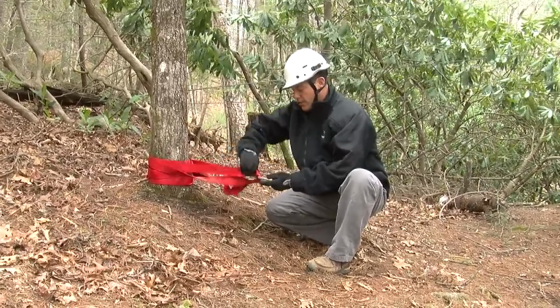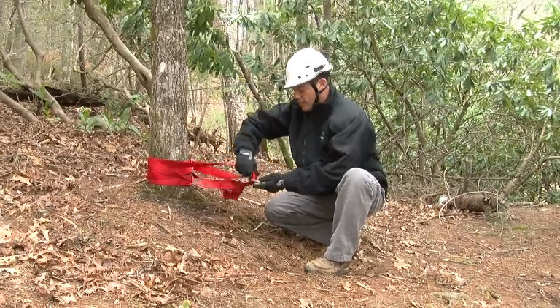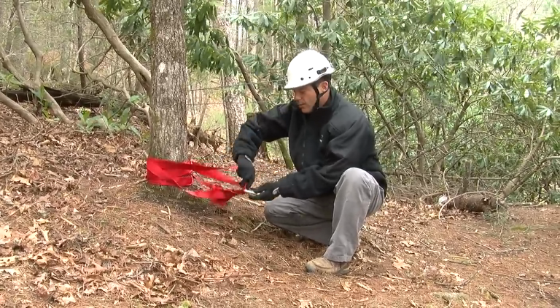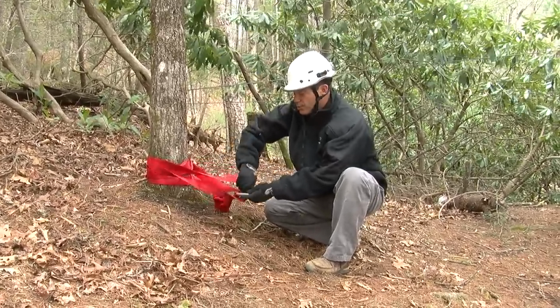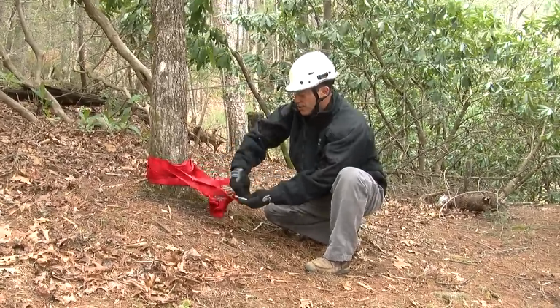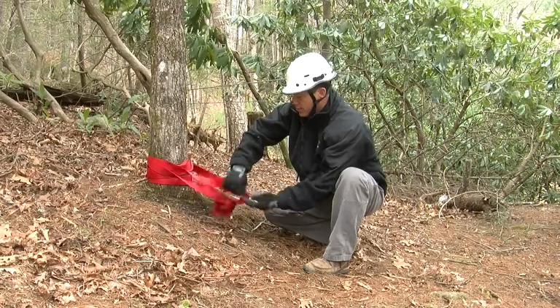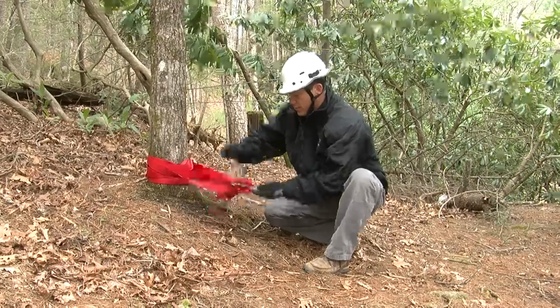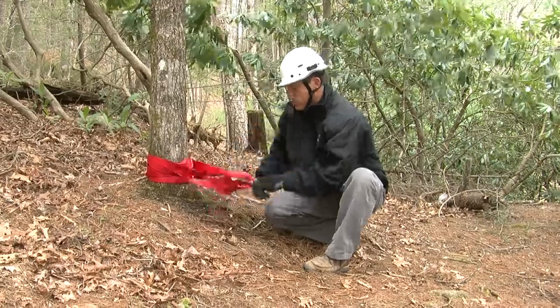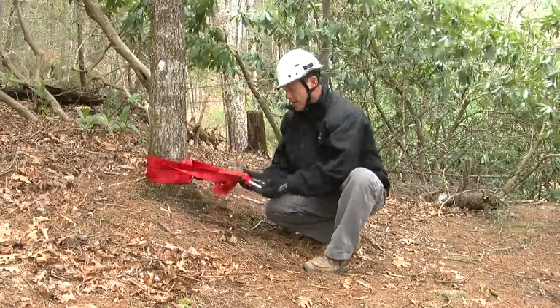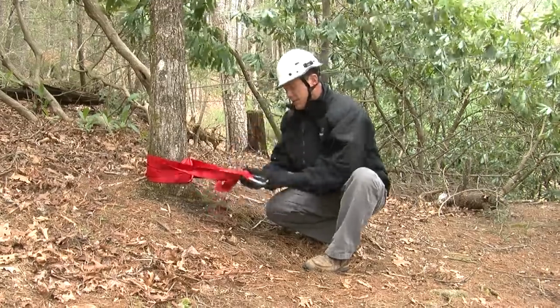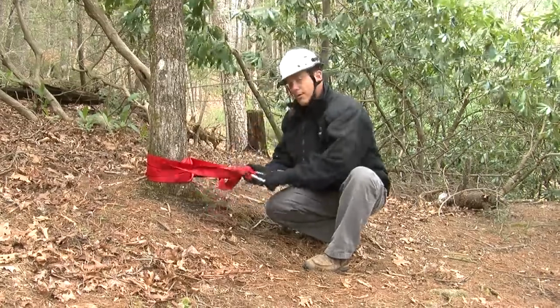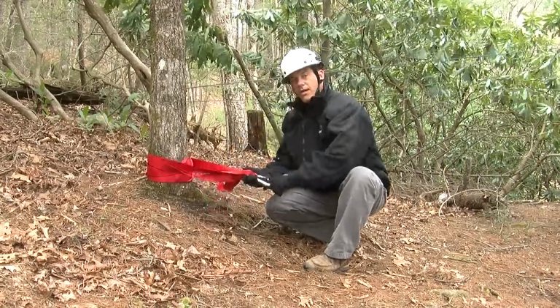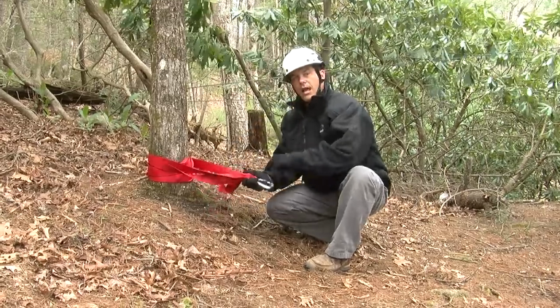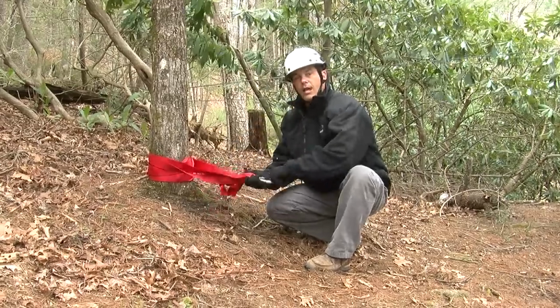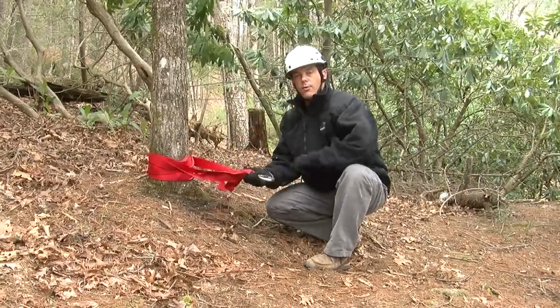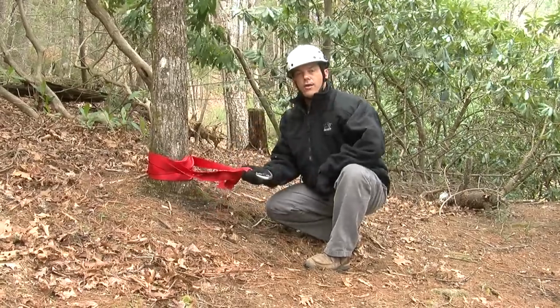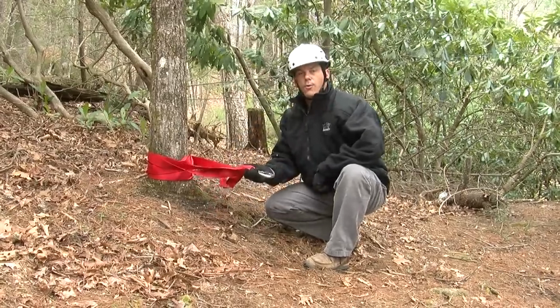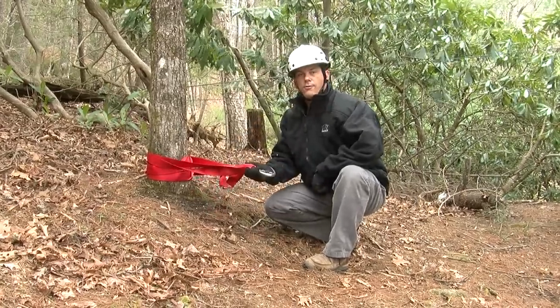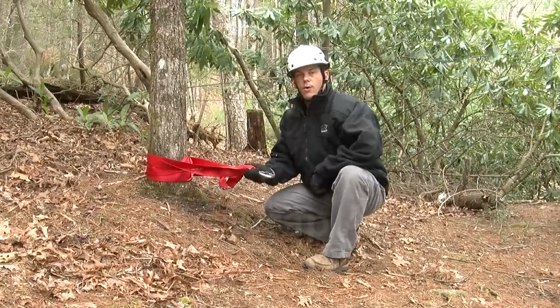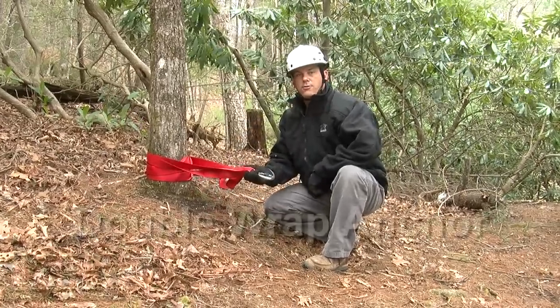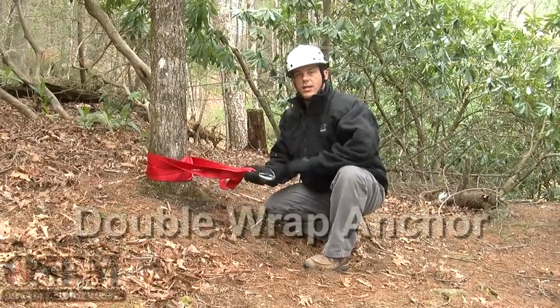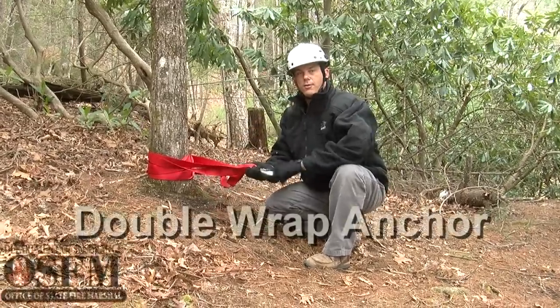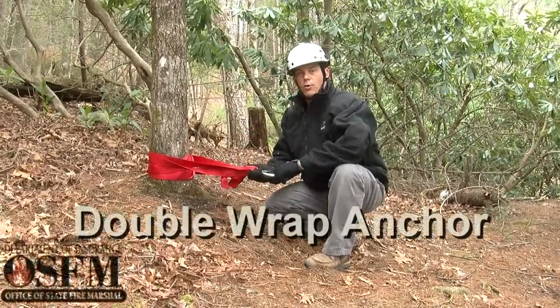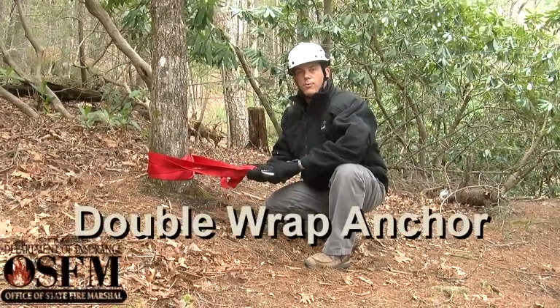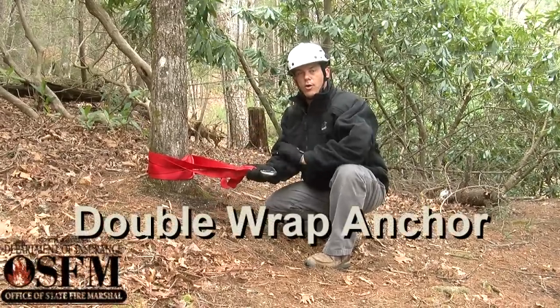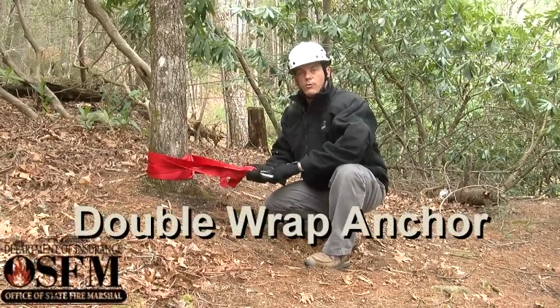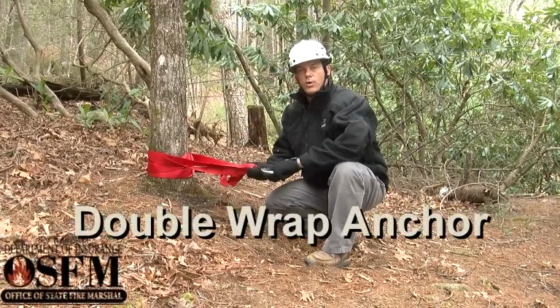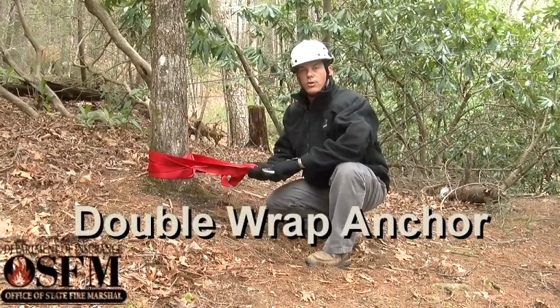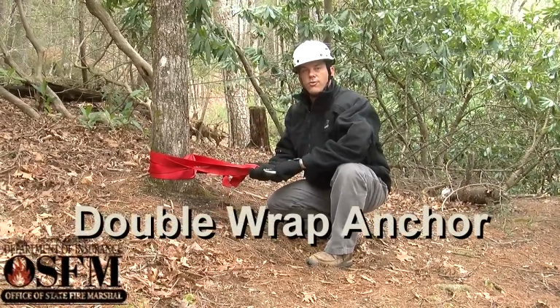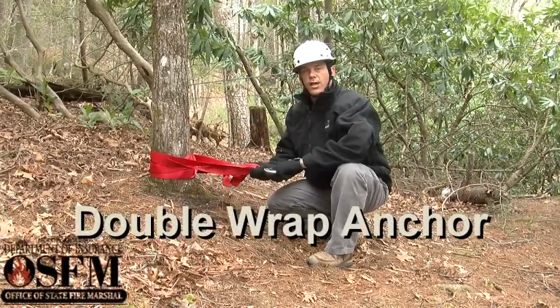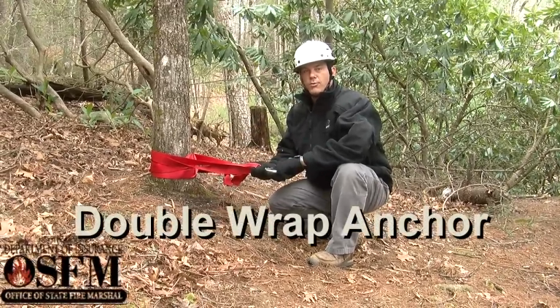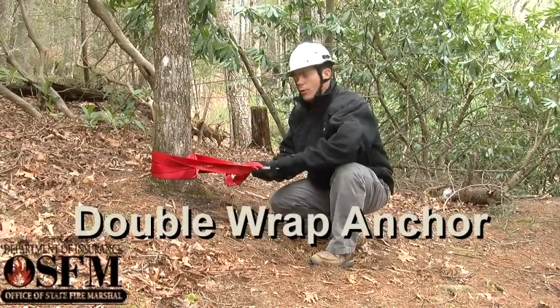So now we'll just straighten this up and now we're ready for our second rope or whatever we're going to use for the anchor point.